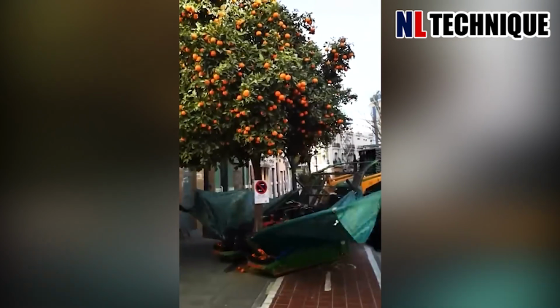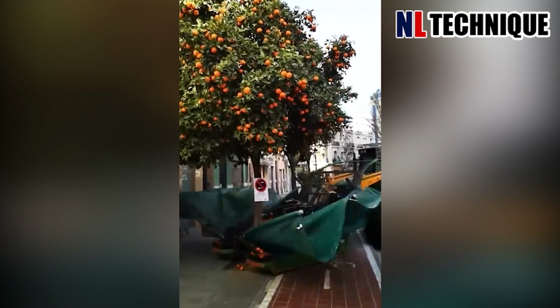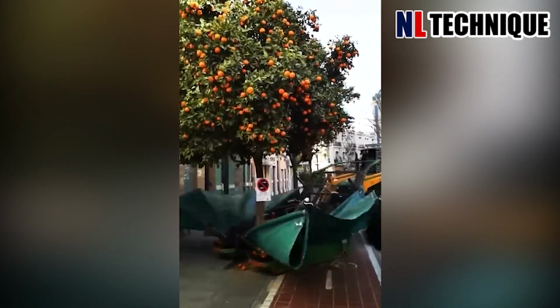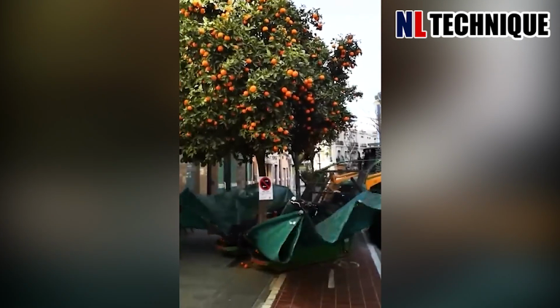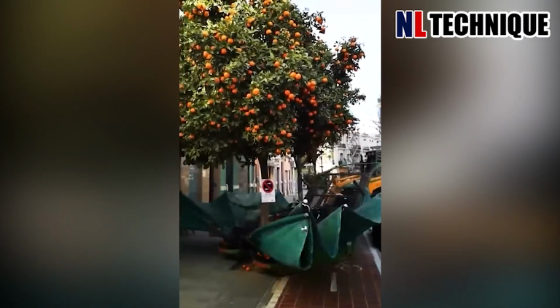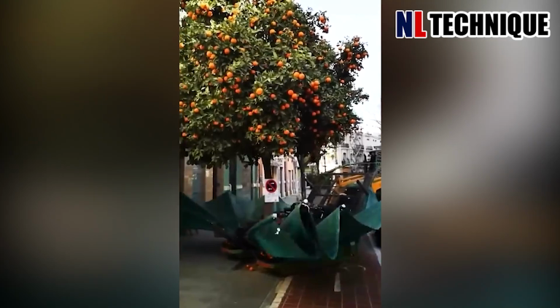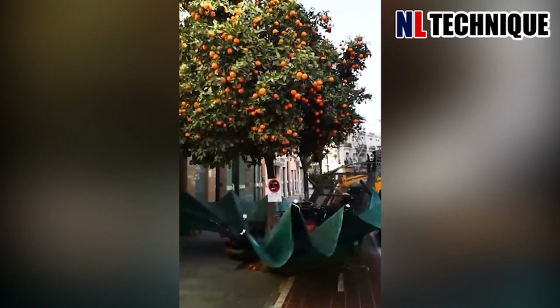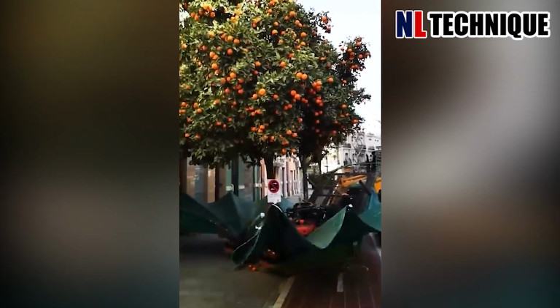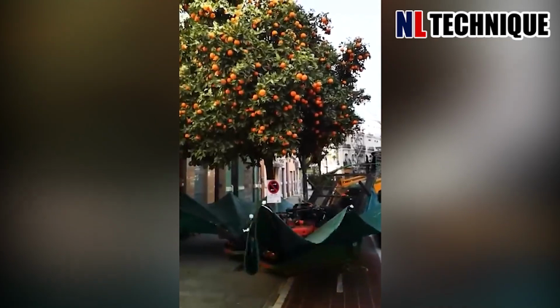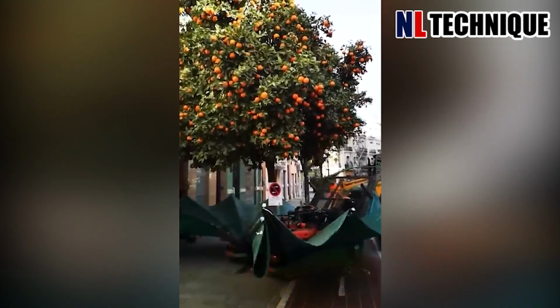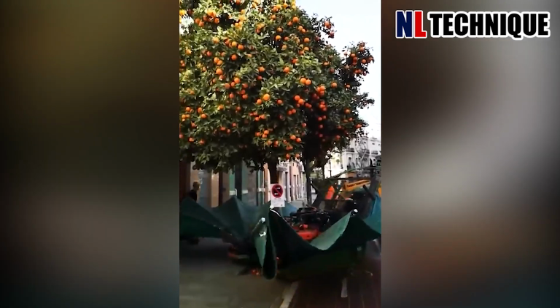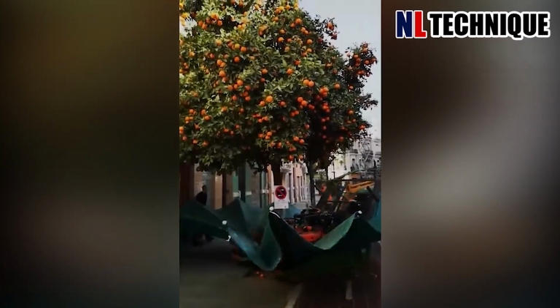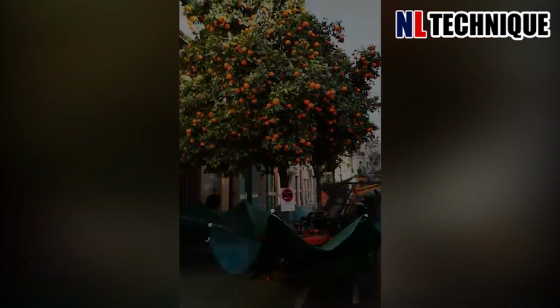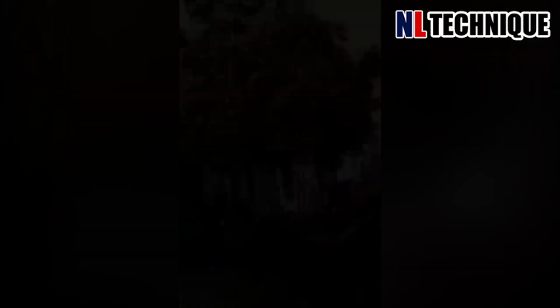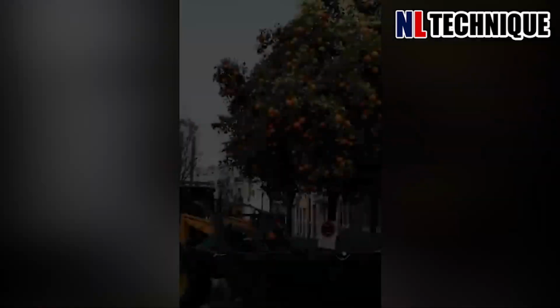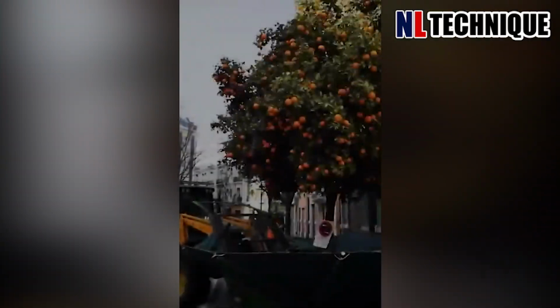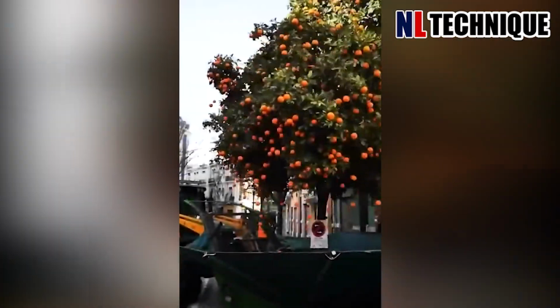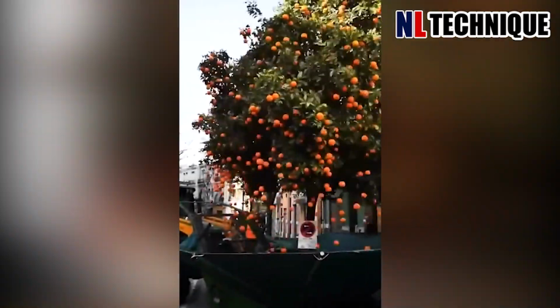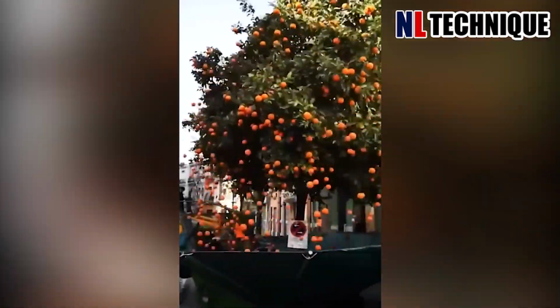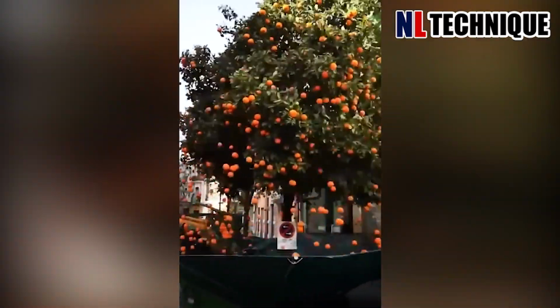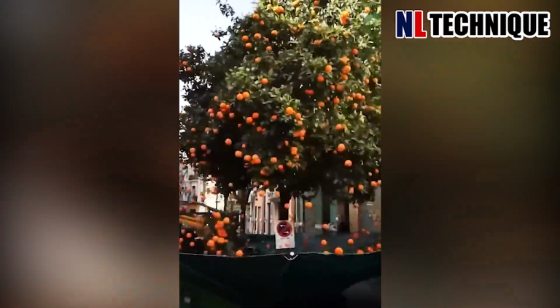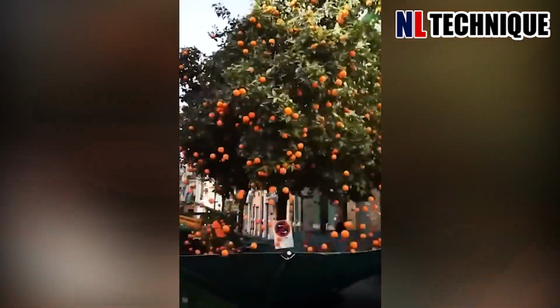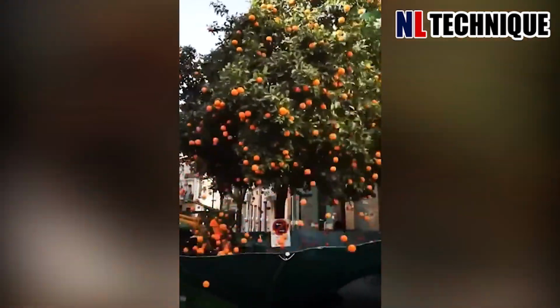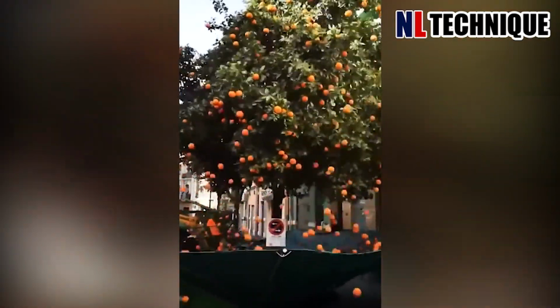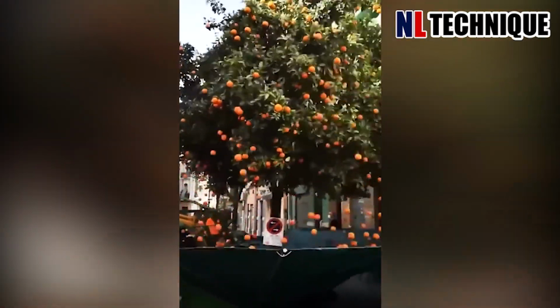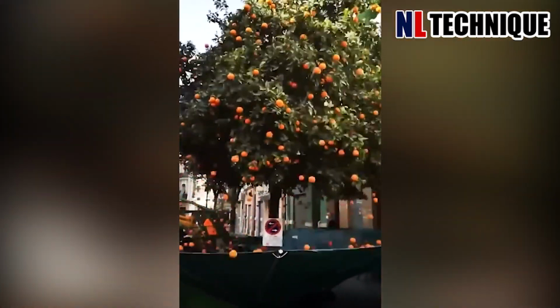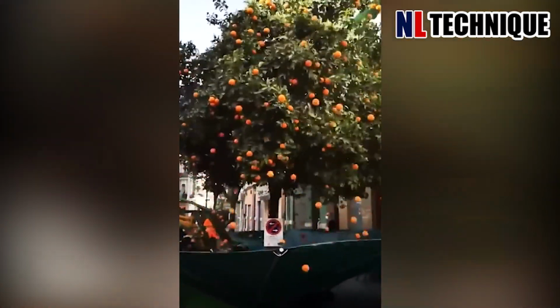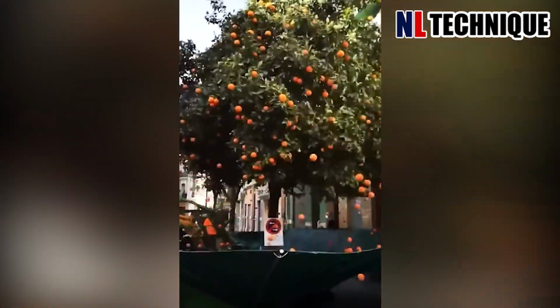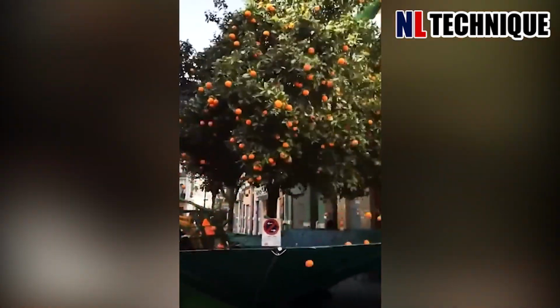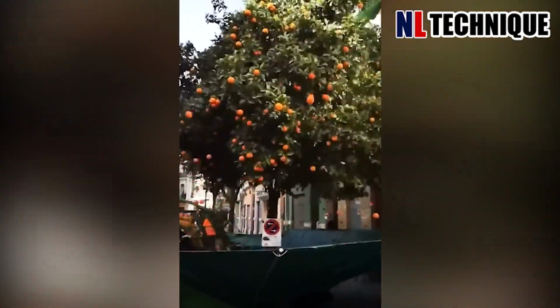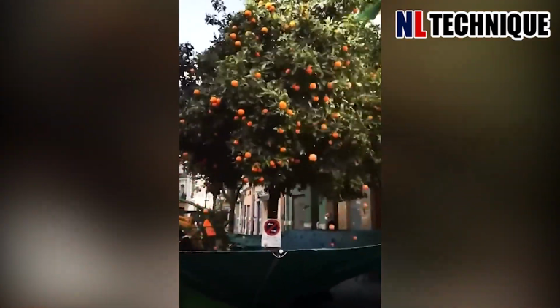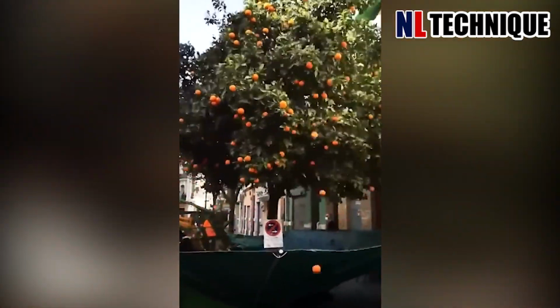This vibrator surrounds the root of the tree and vibrates aggressively, causing the fruits to fall into the net below.